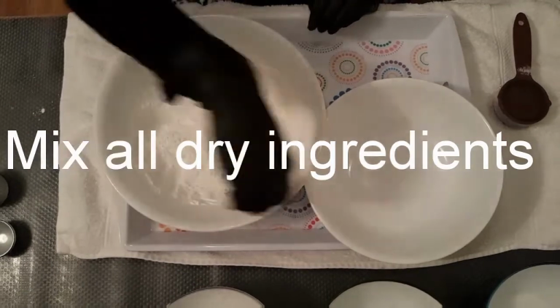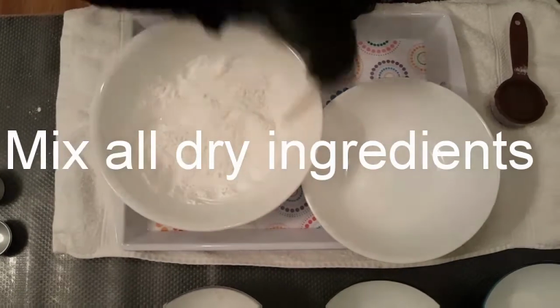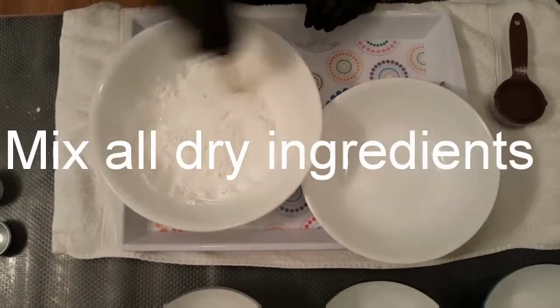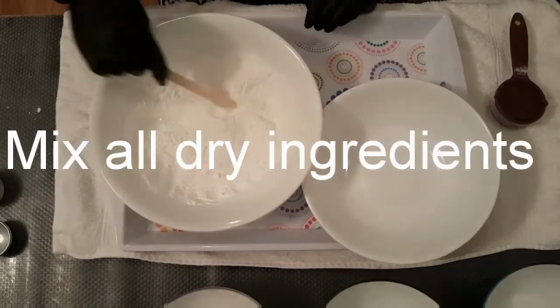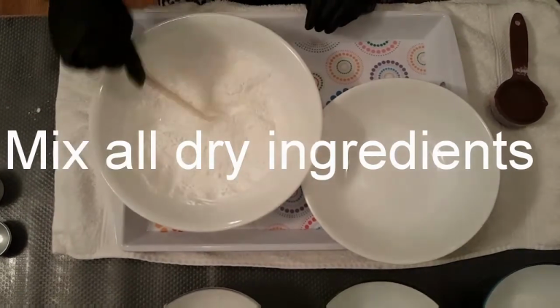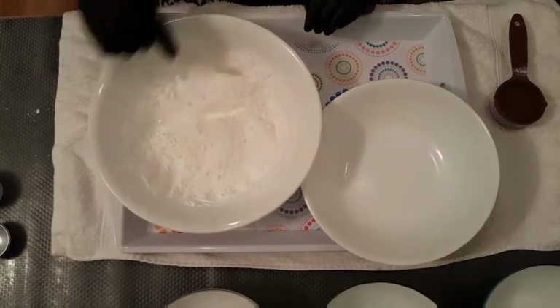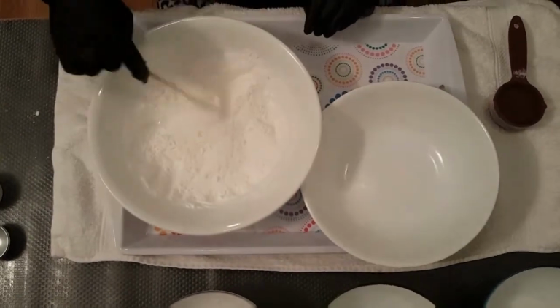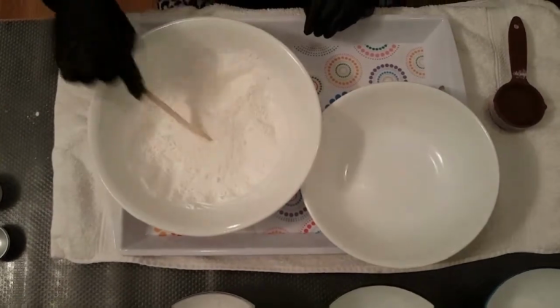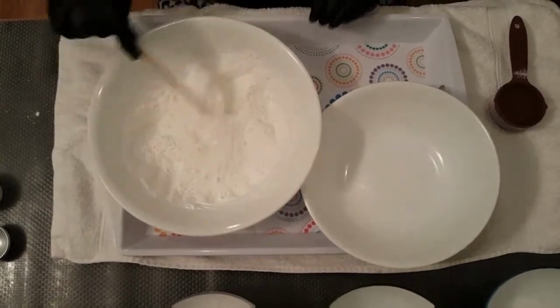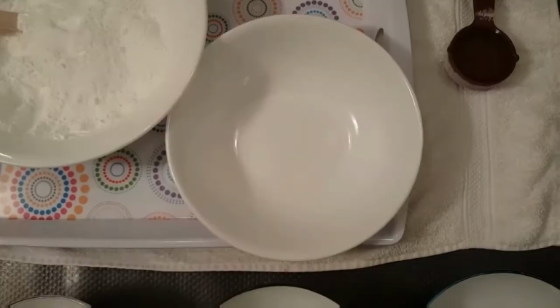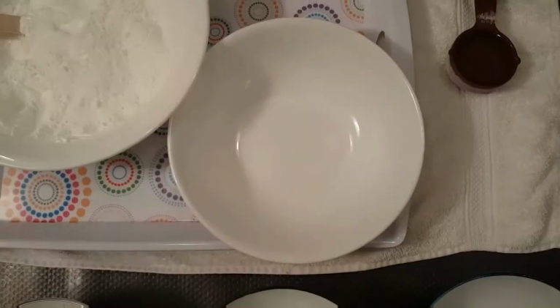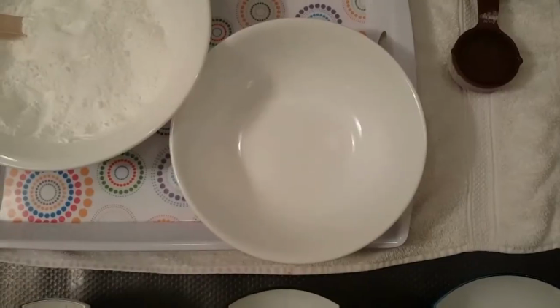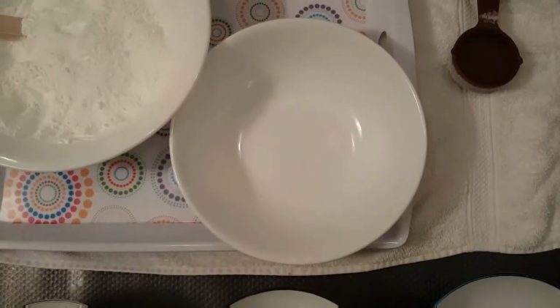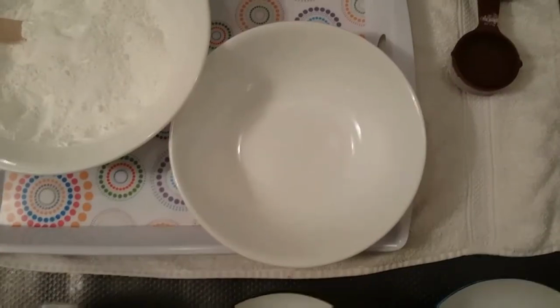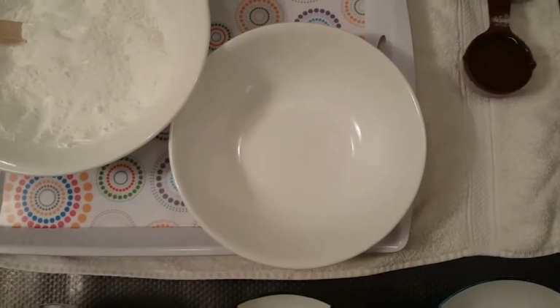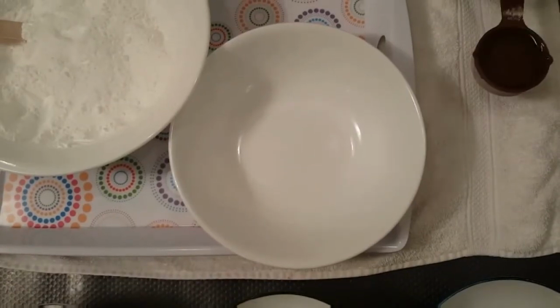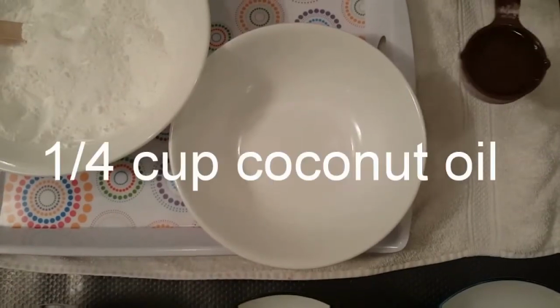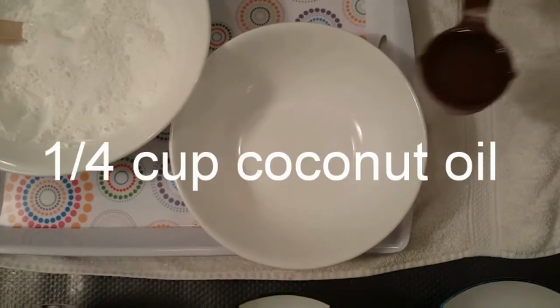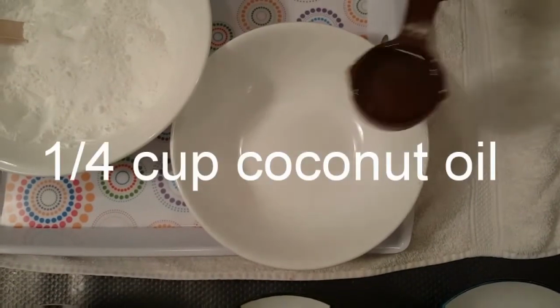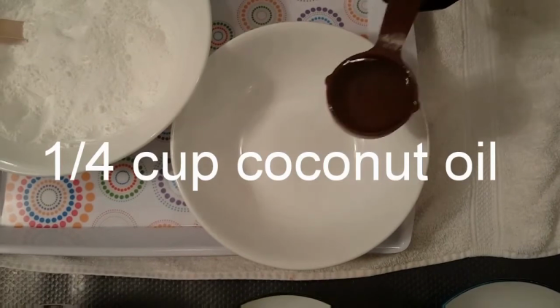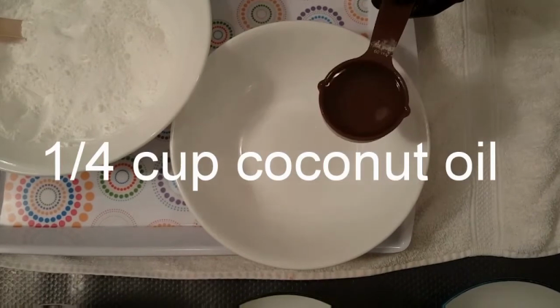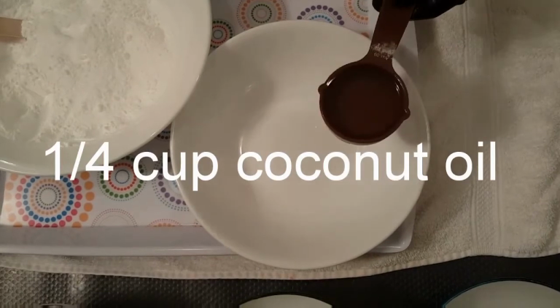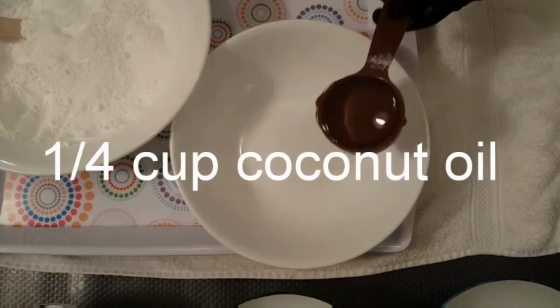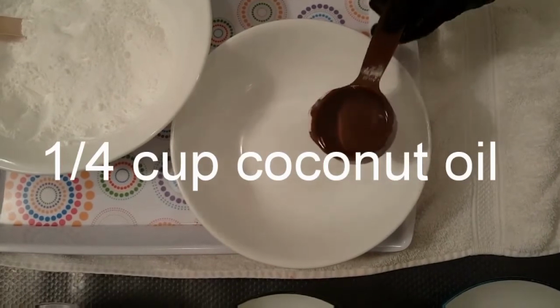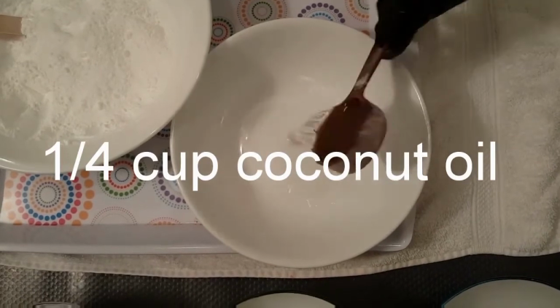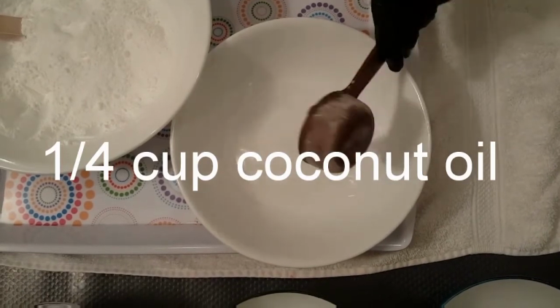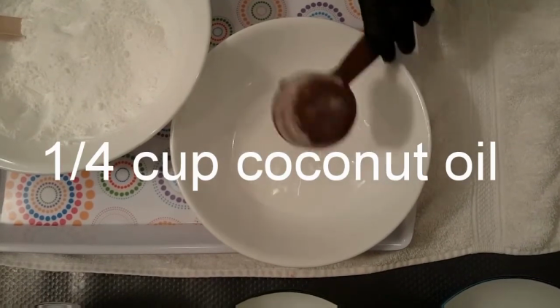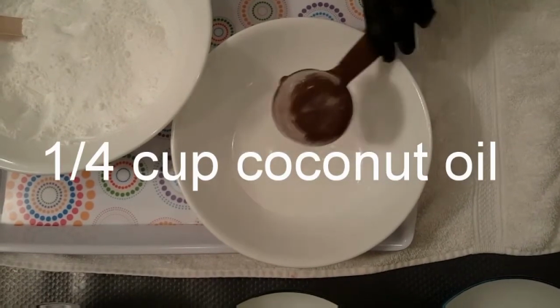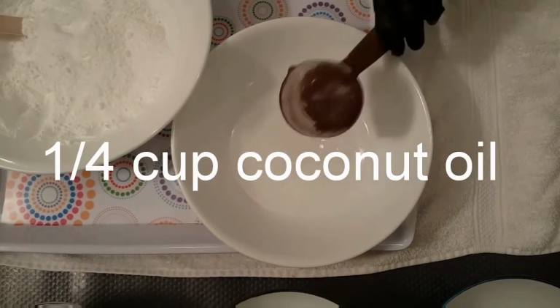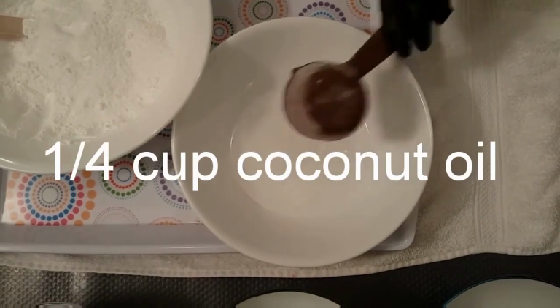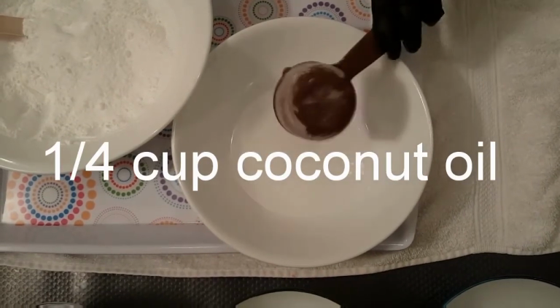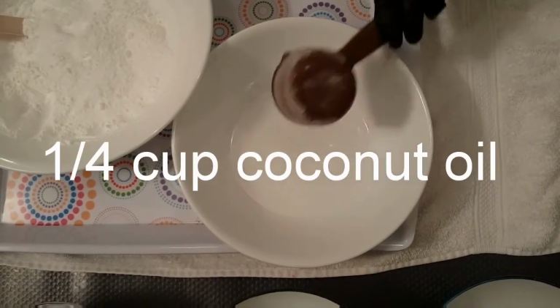Just mix it all together and make sure it's well combined before you add in your liquid. Once you're happy with that, you can put your quarter cup of coconut oil in your small bowl.